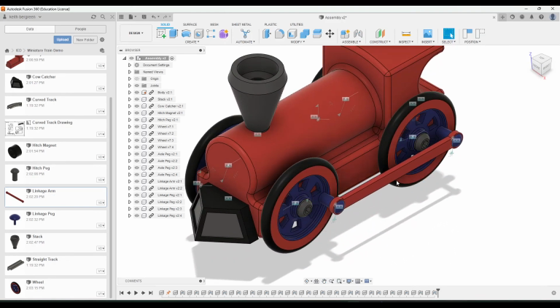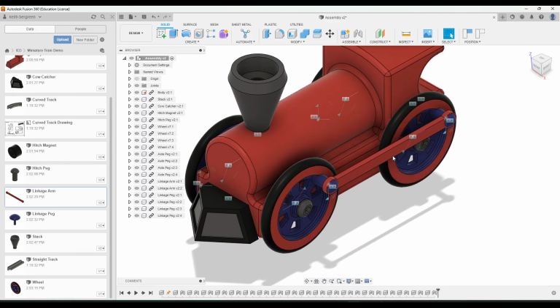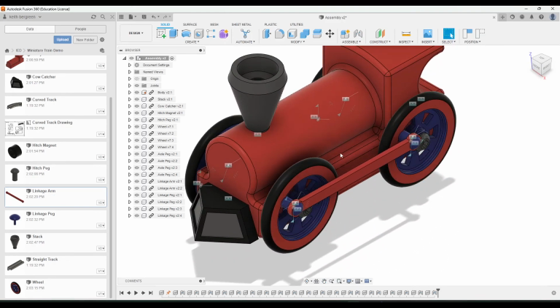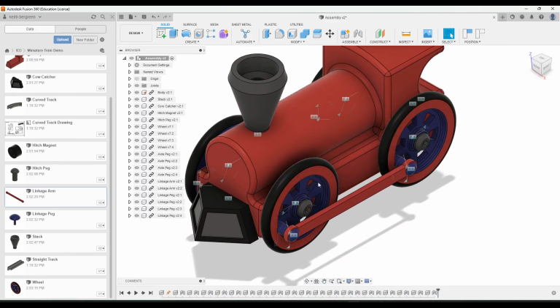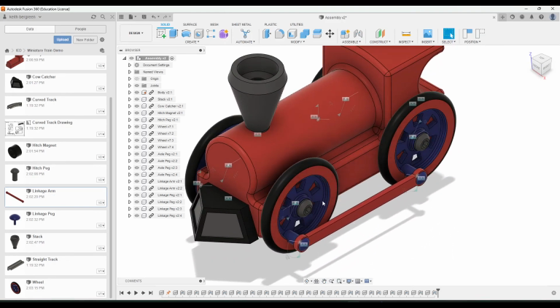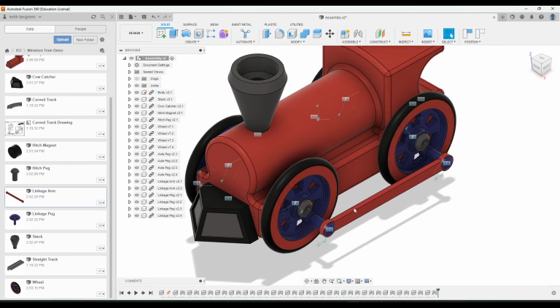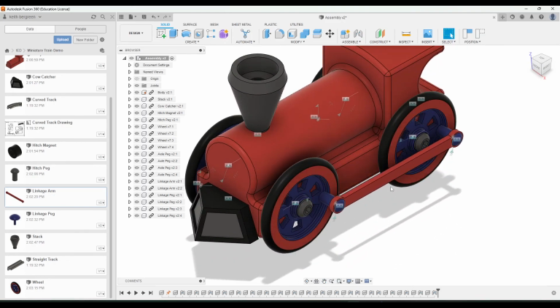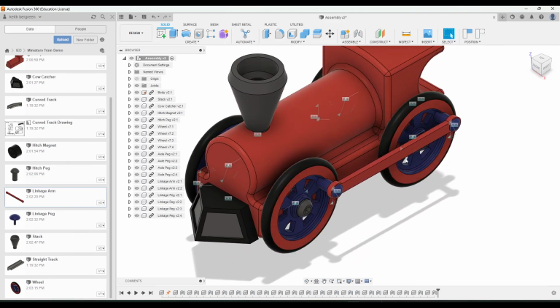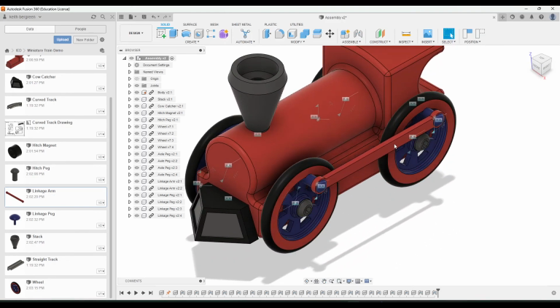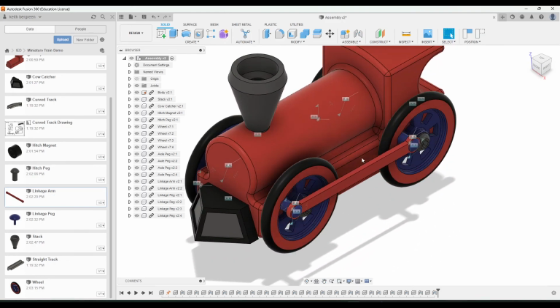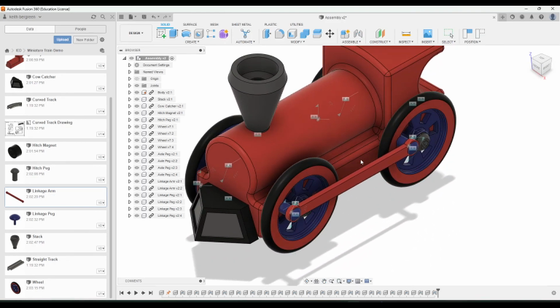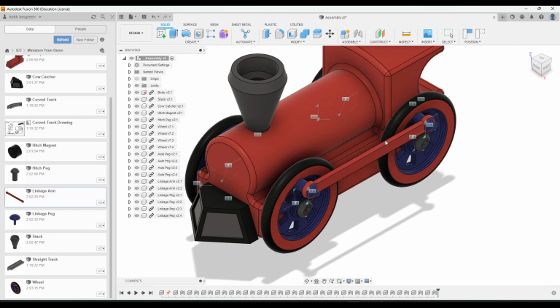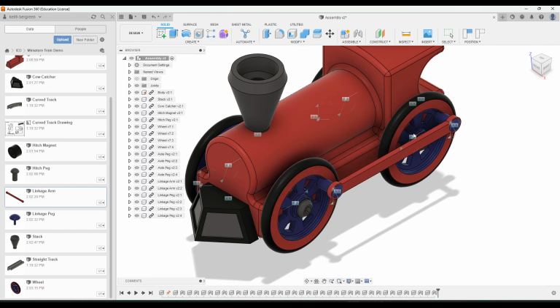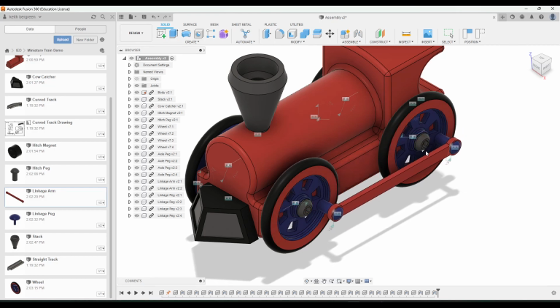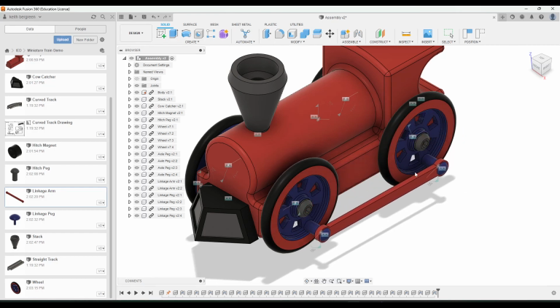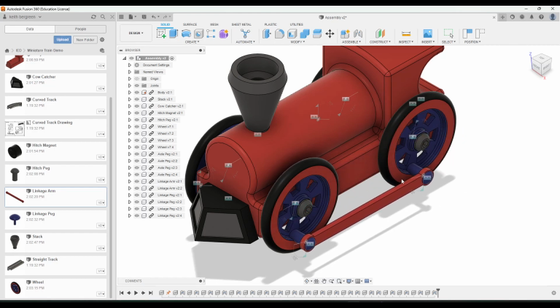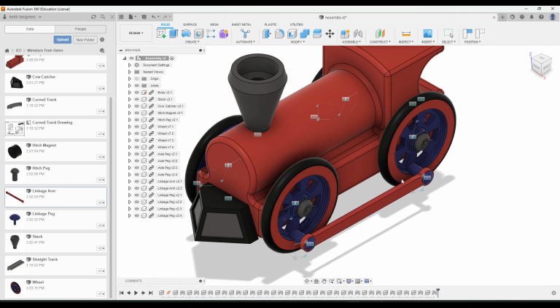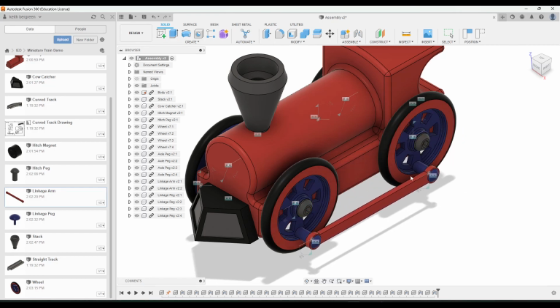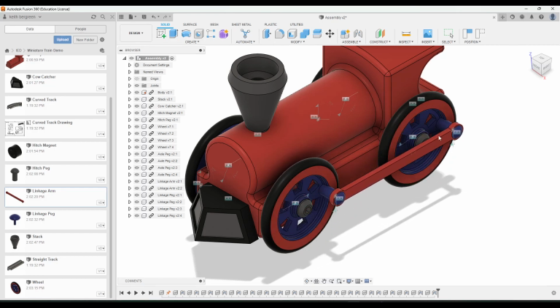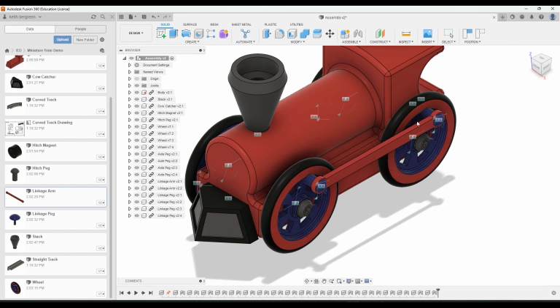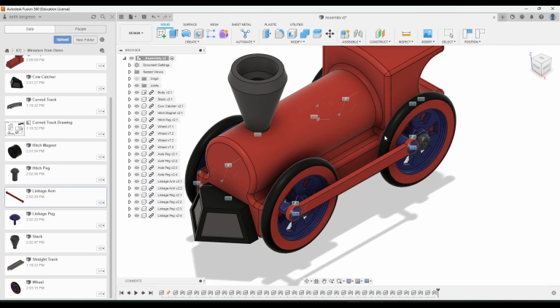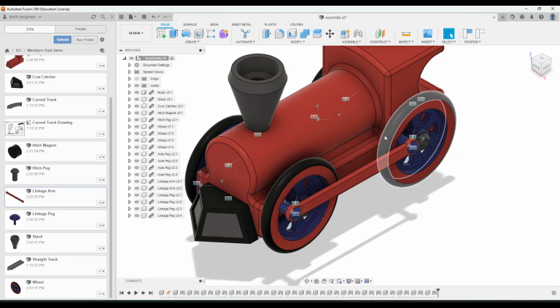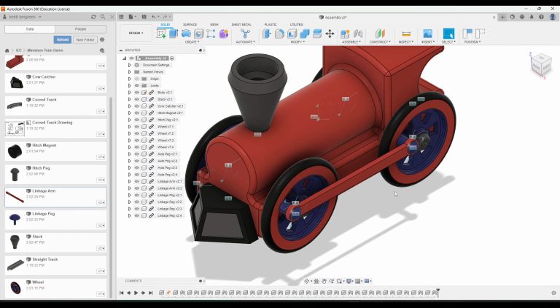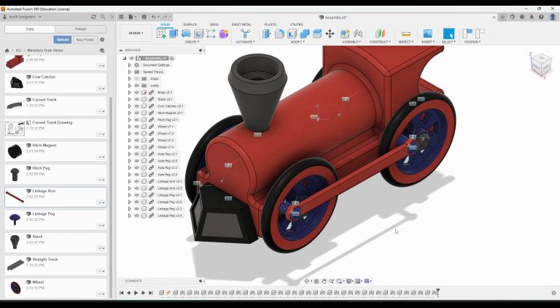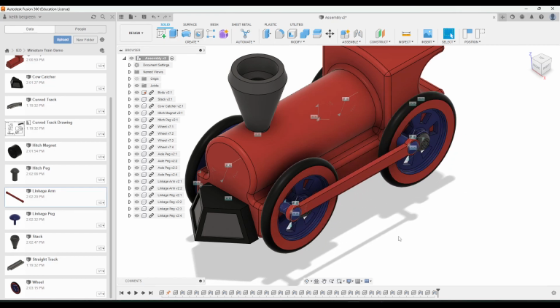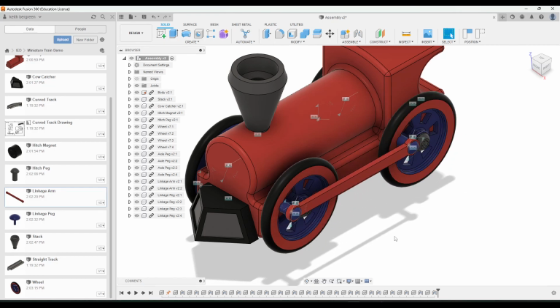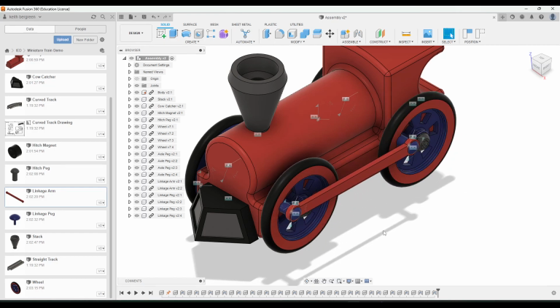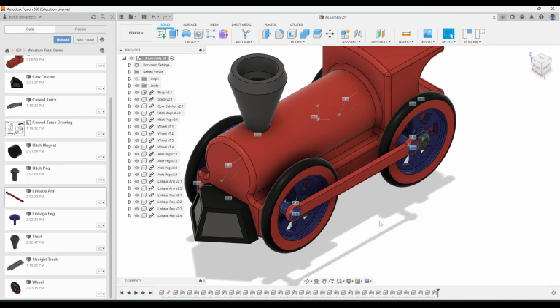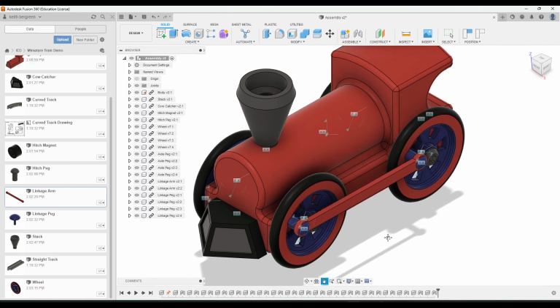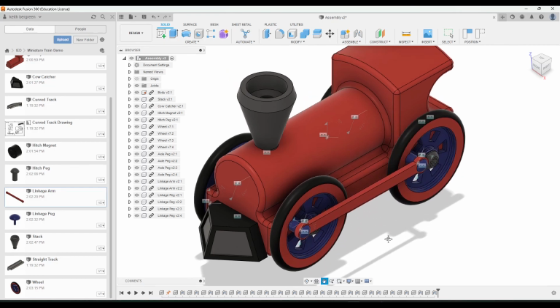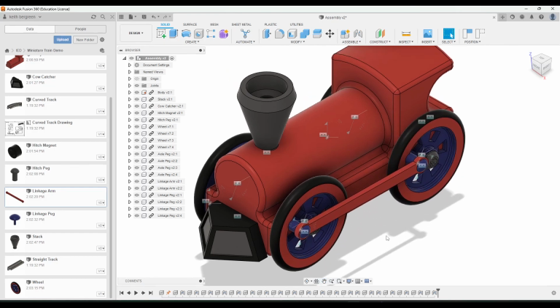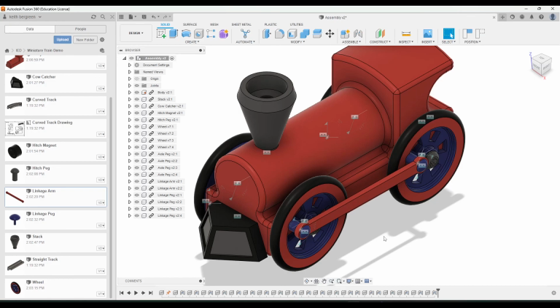And that is how you get your constraints and your joints and how to assemble the rest of your miniature train.